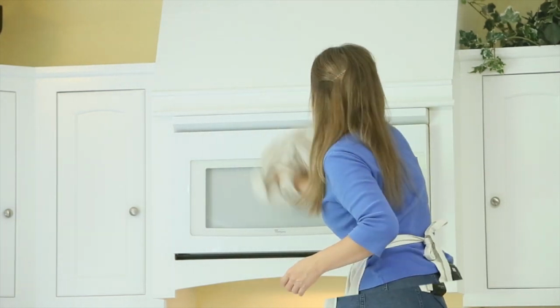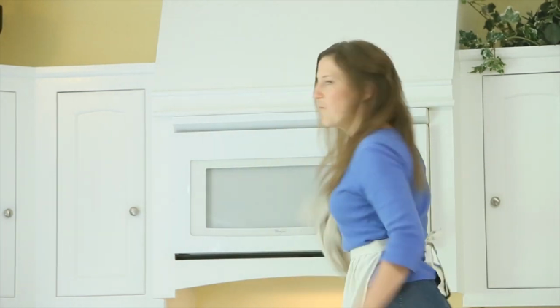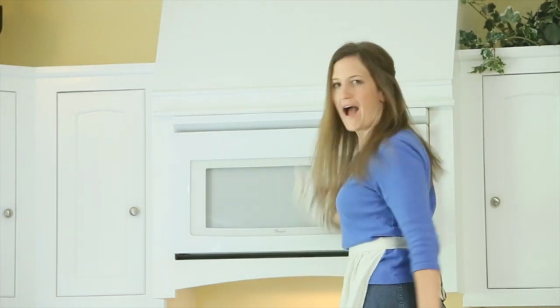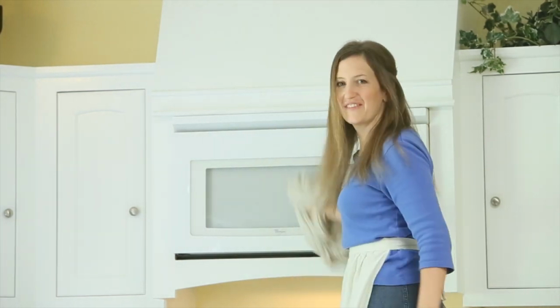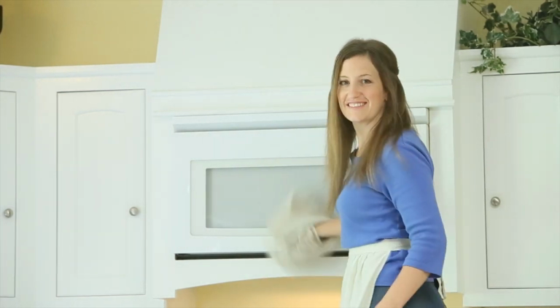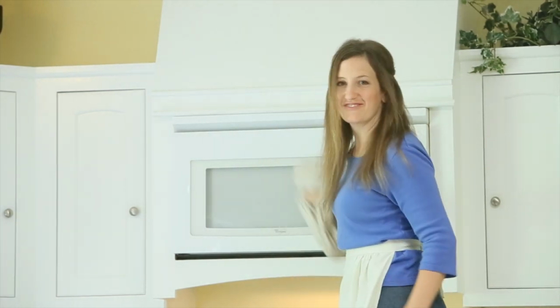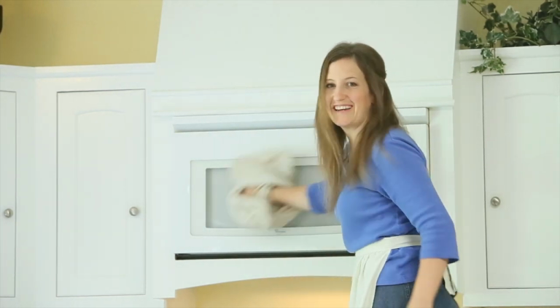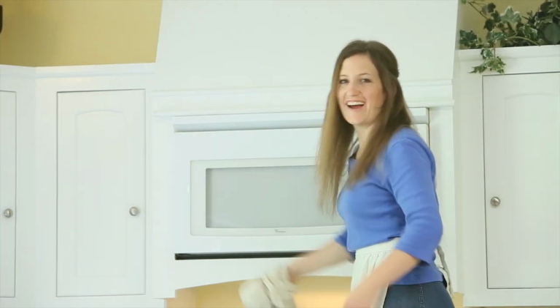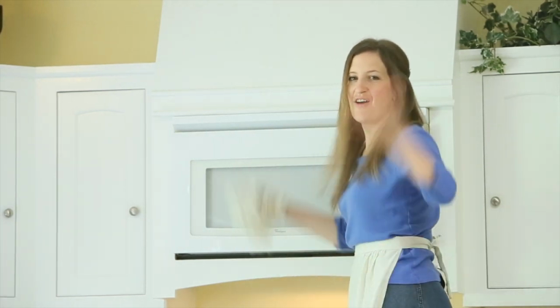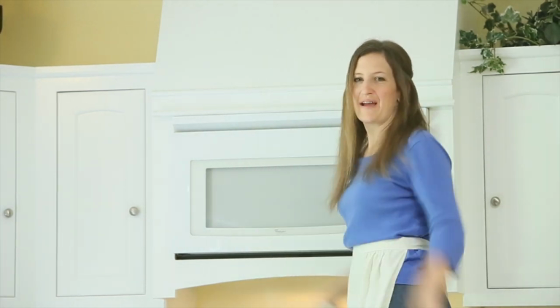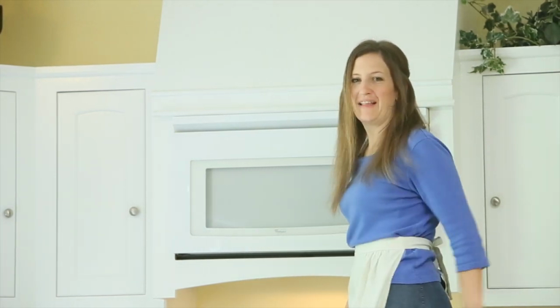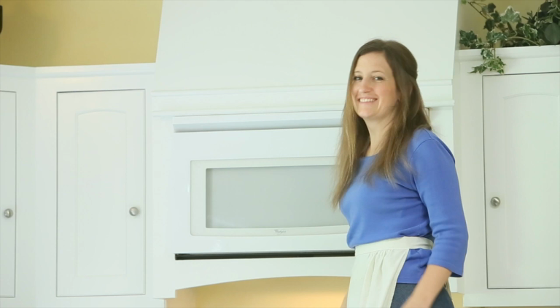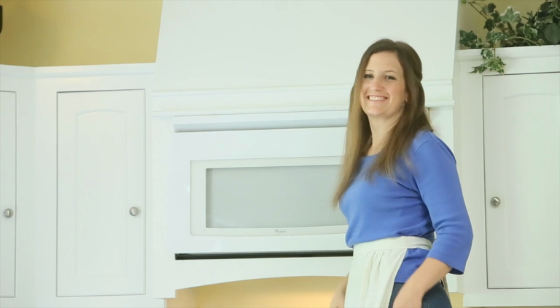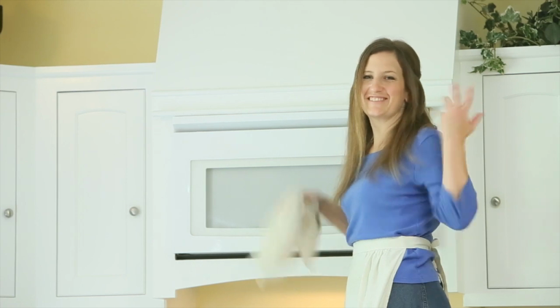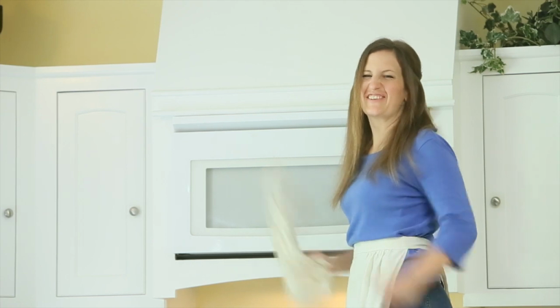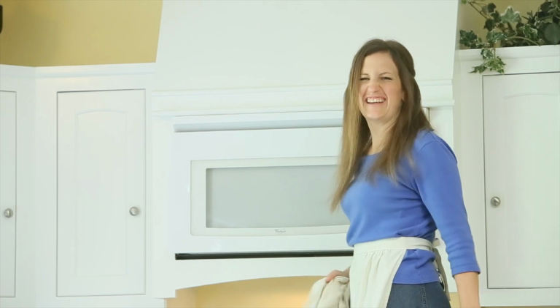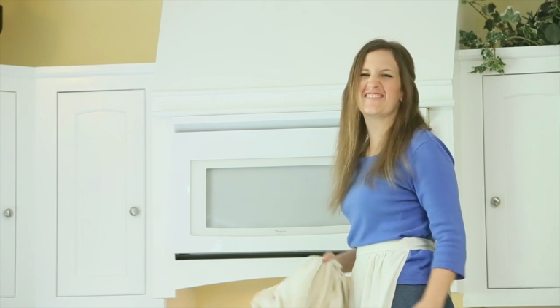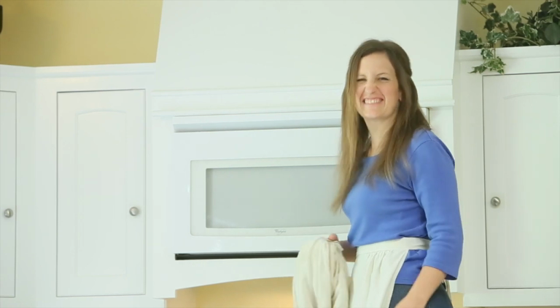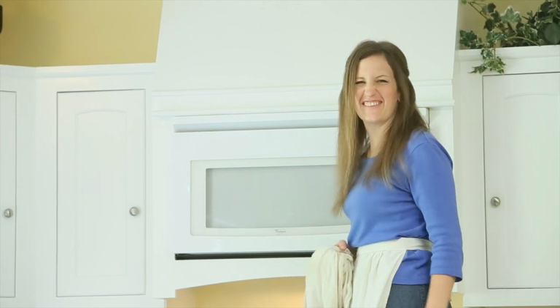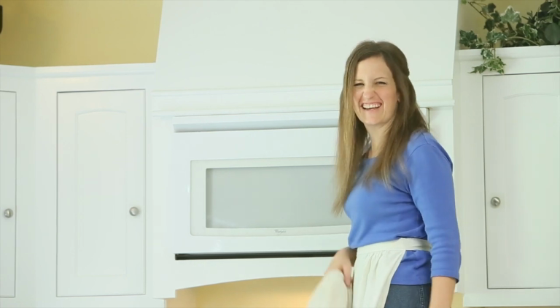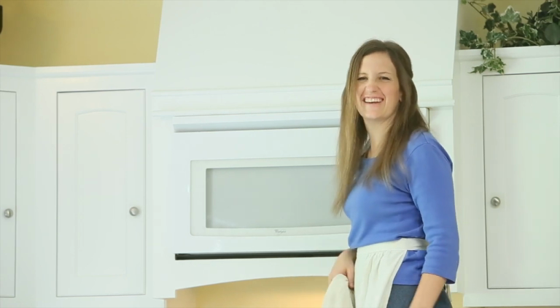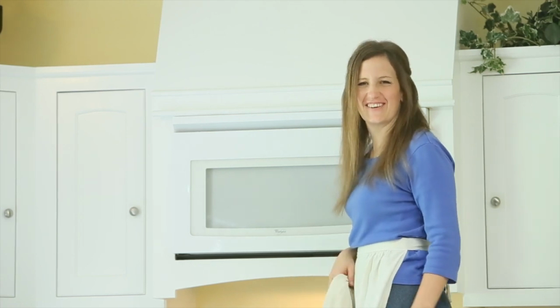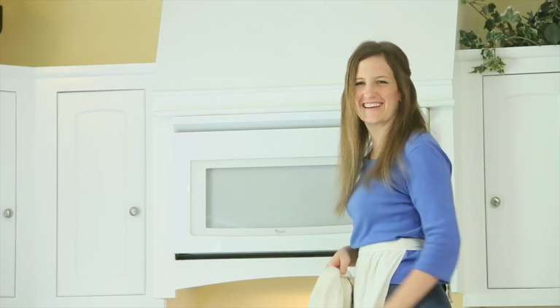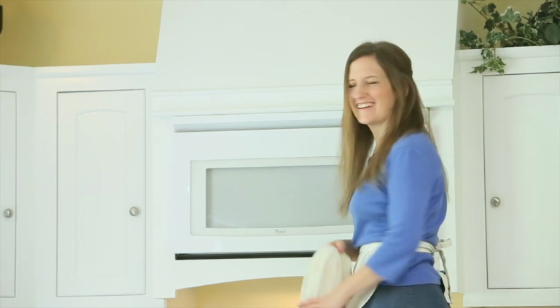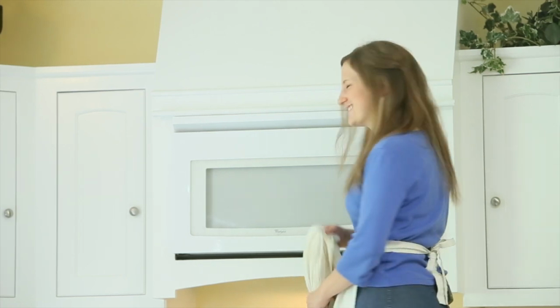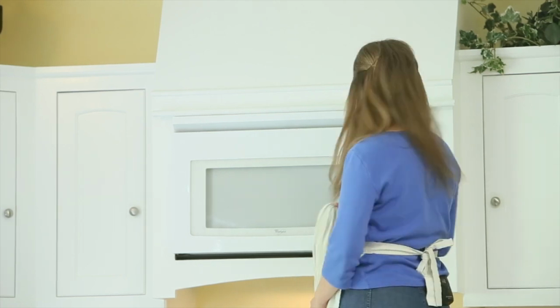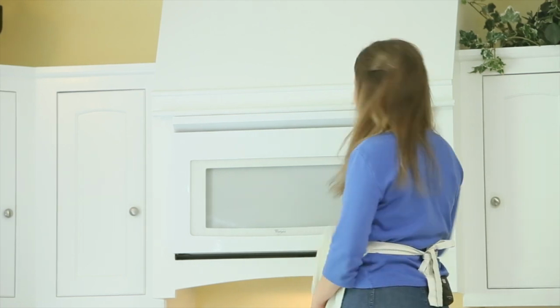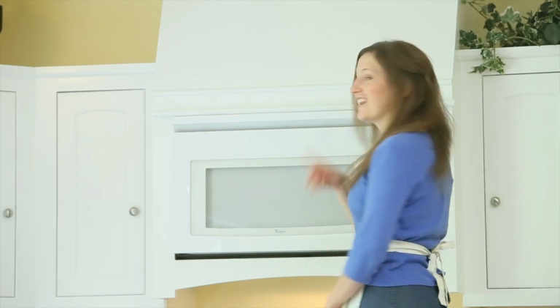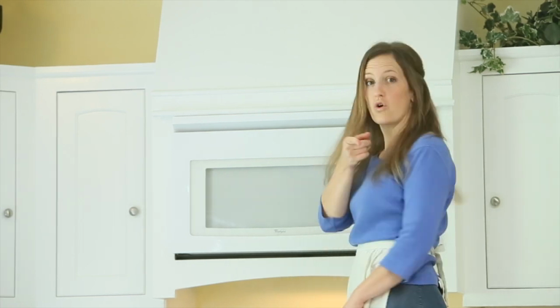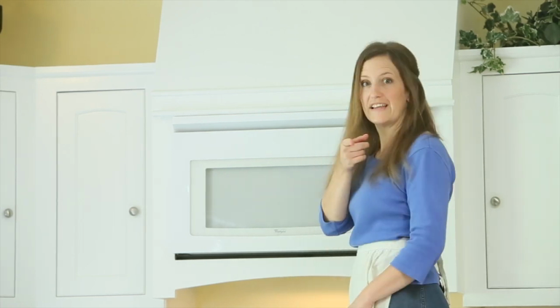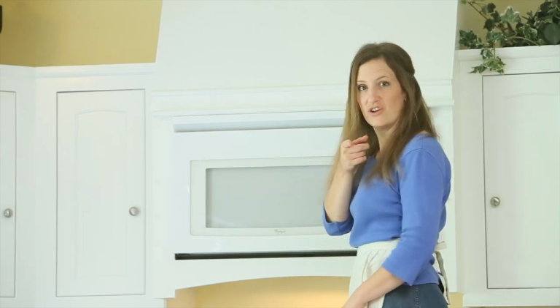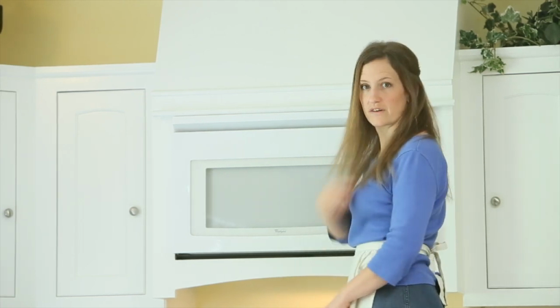Wow, this is great! All my appliances are so clean — I'm so excited to cook again. Now go clean yours!